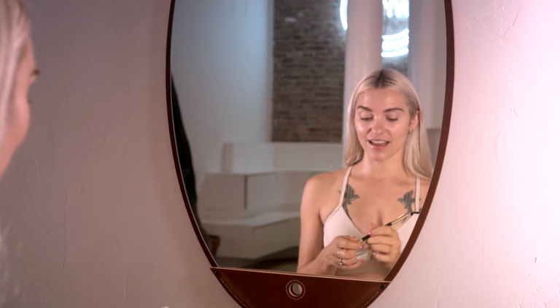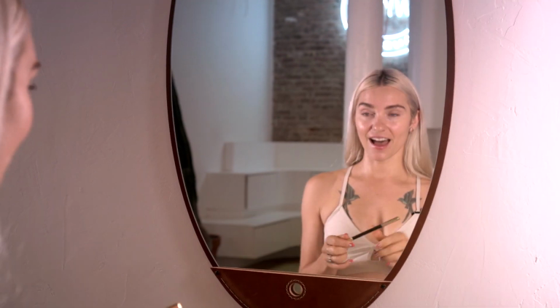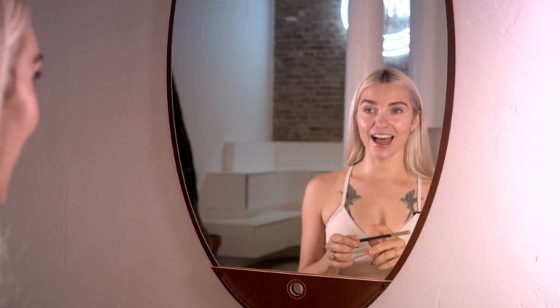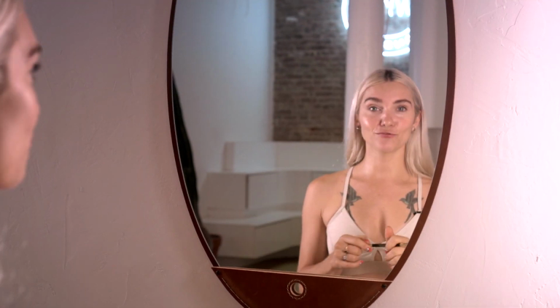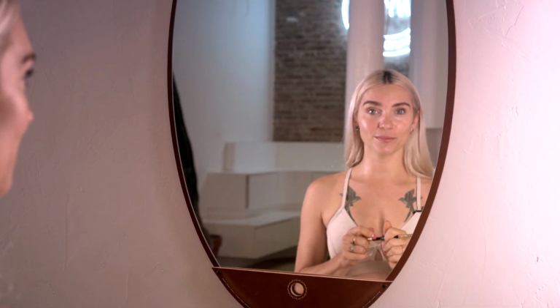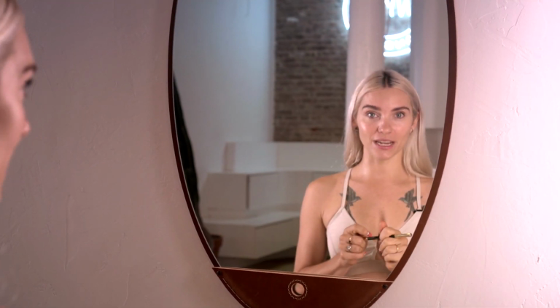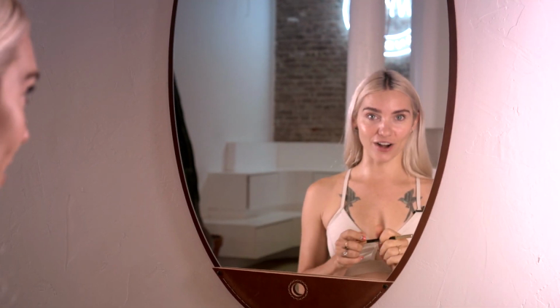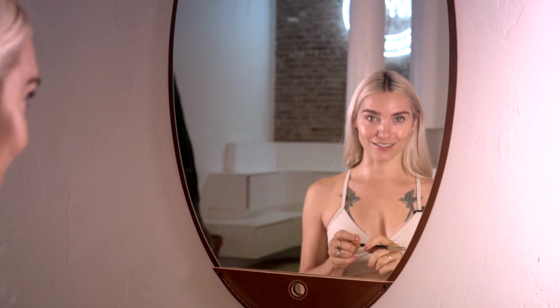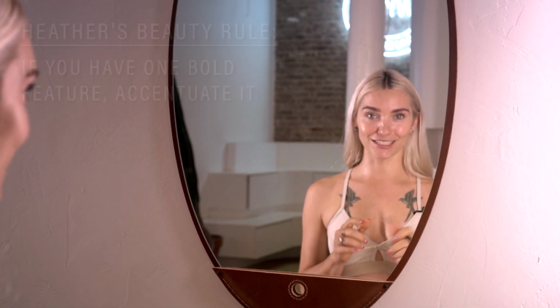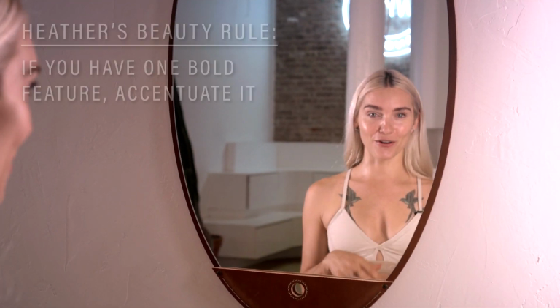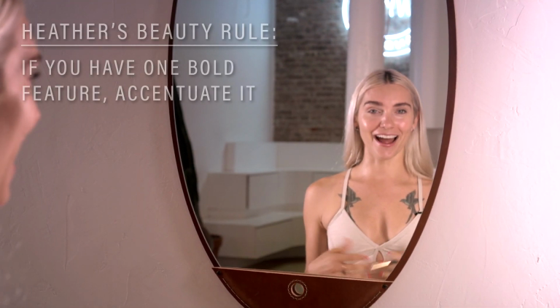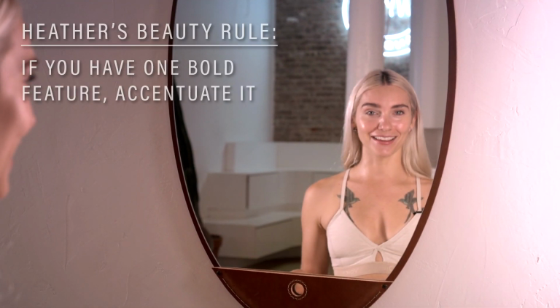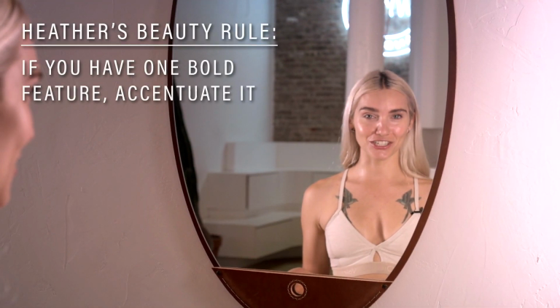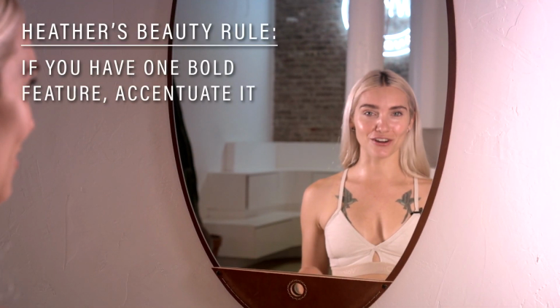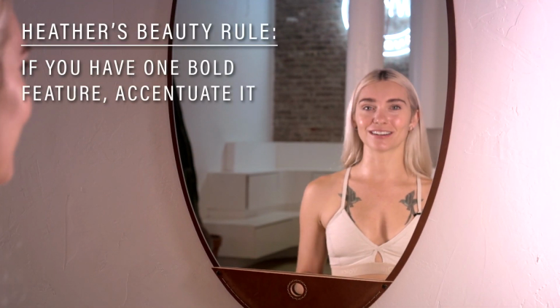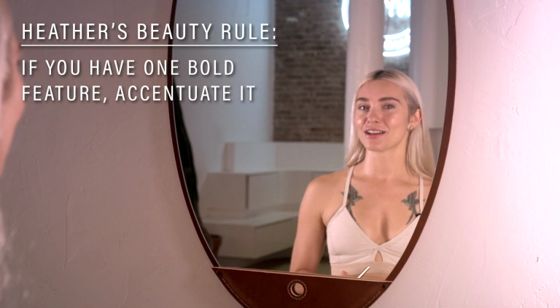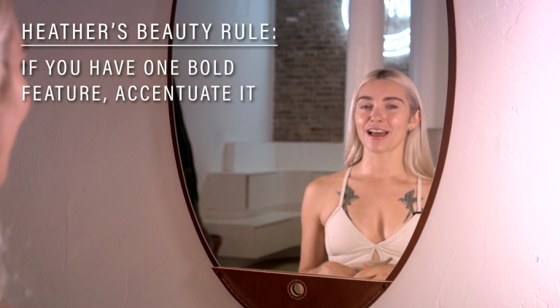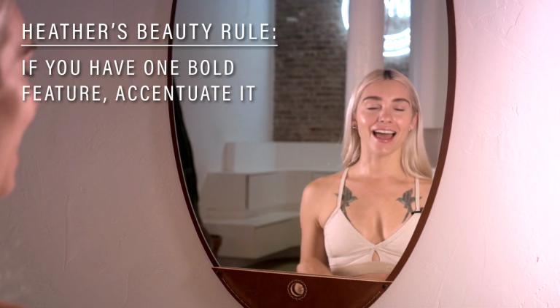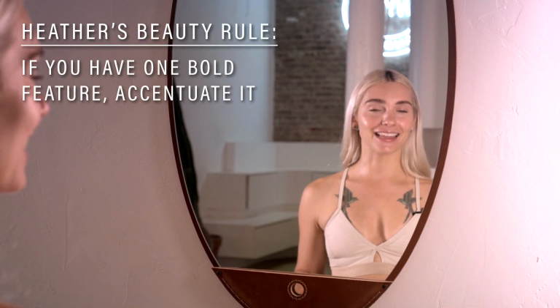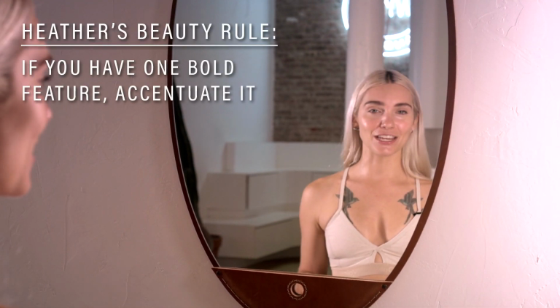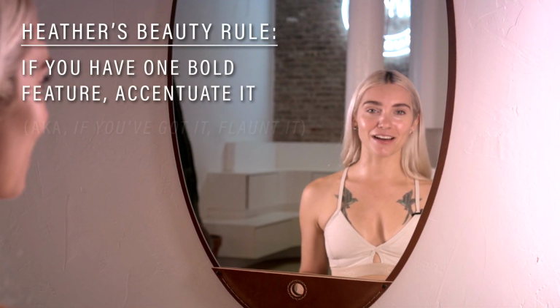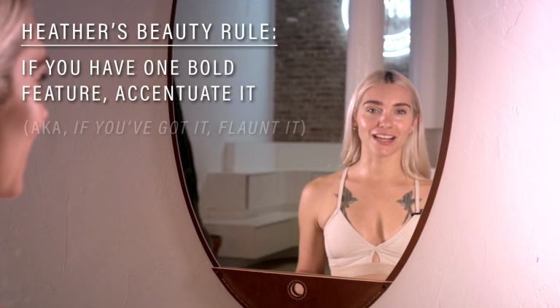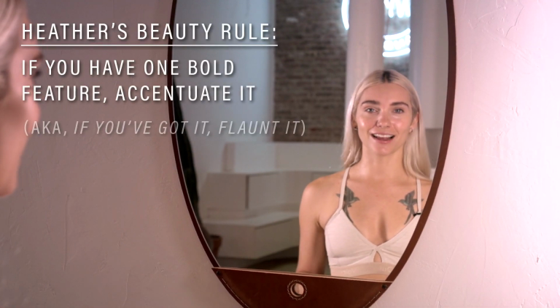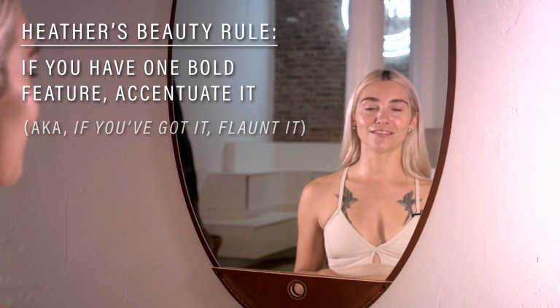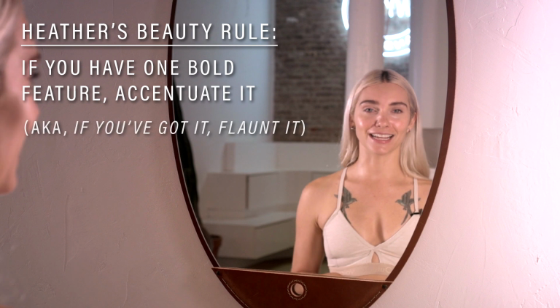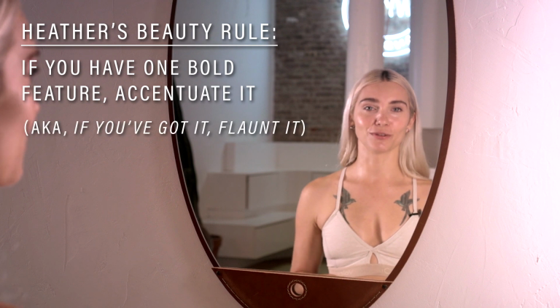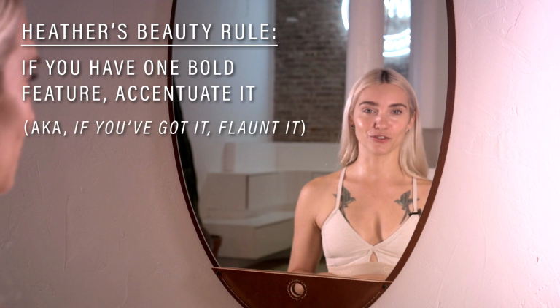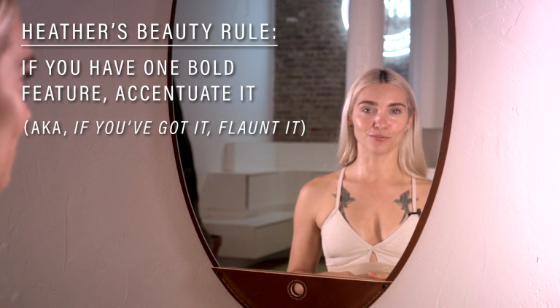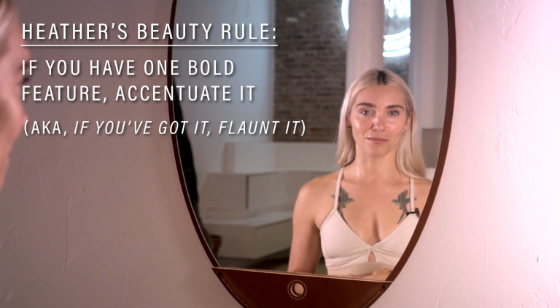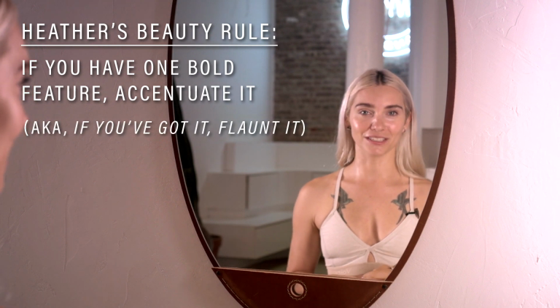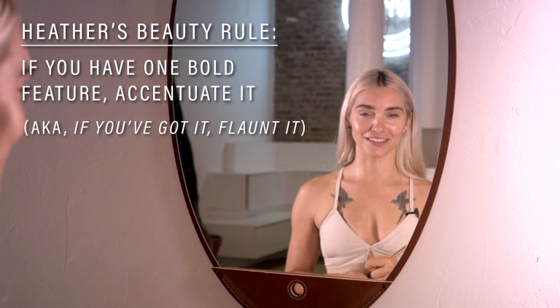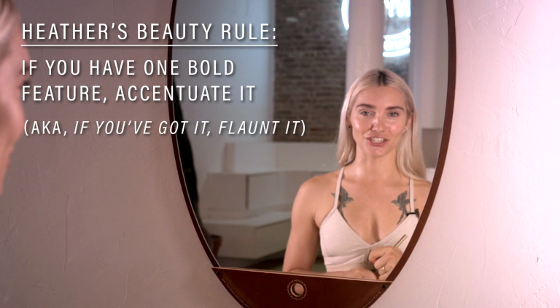I have really big brows, so I like to joke — anything you have a lot of, that's what you should probably feature.